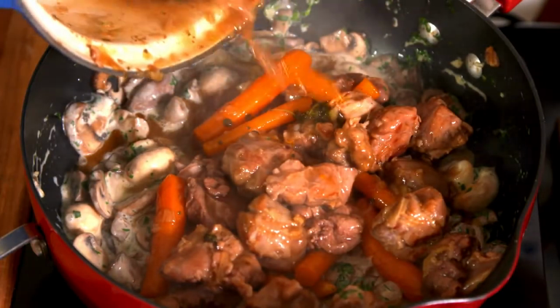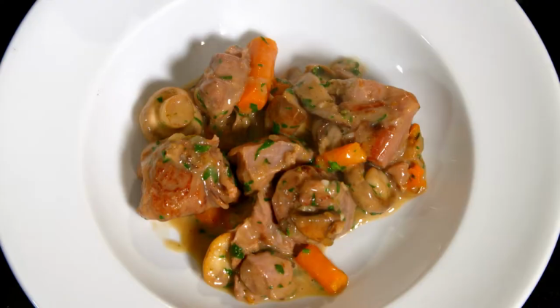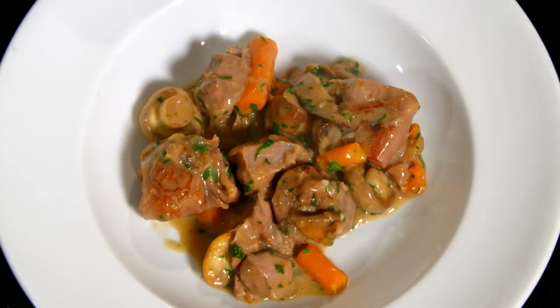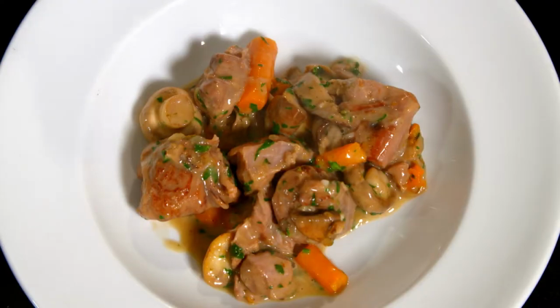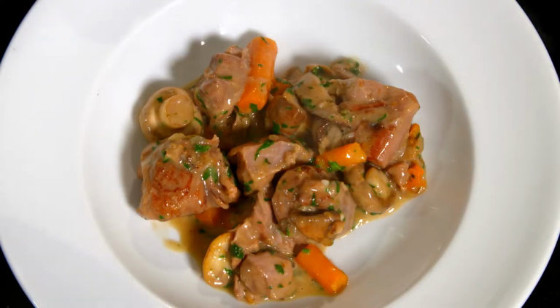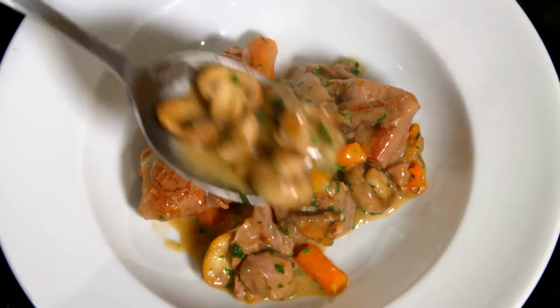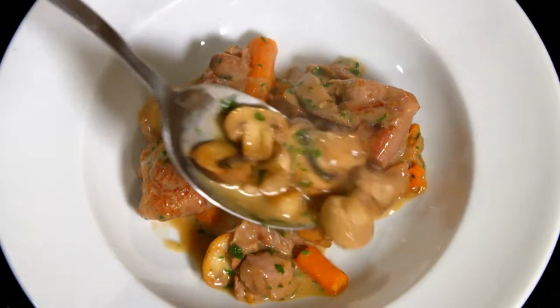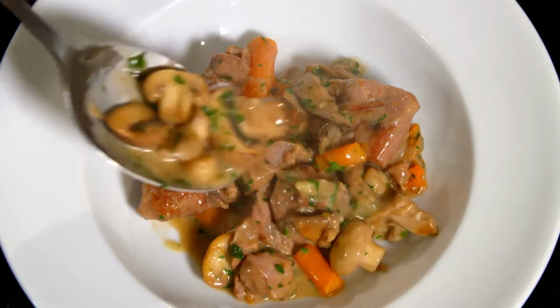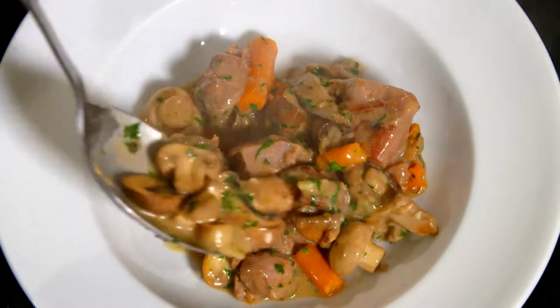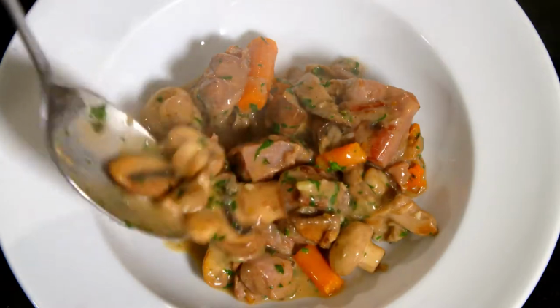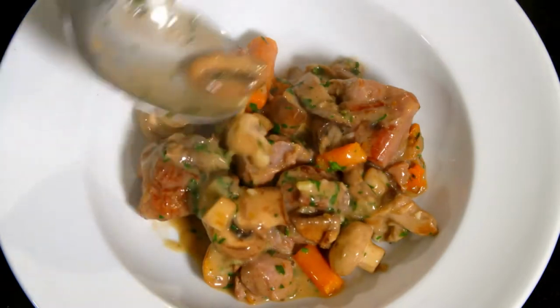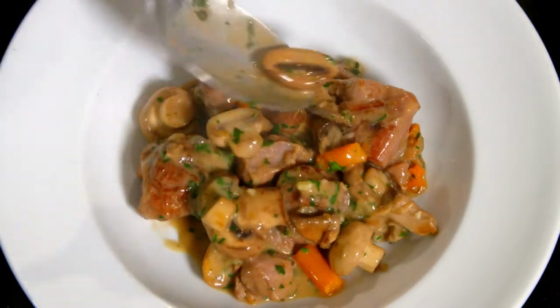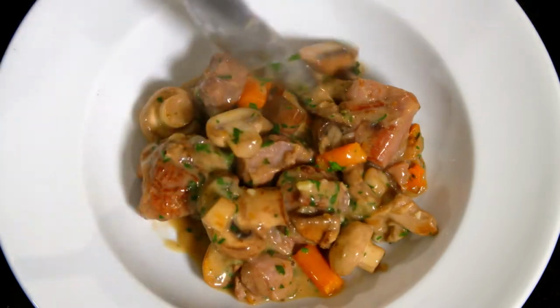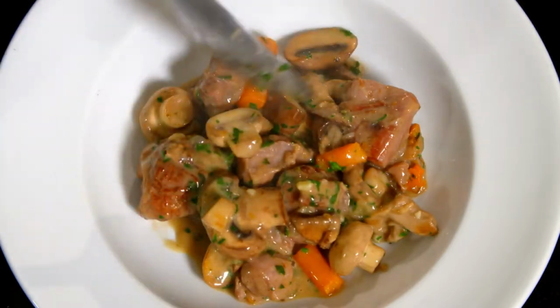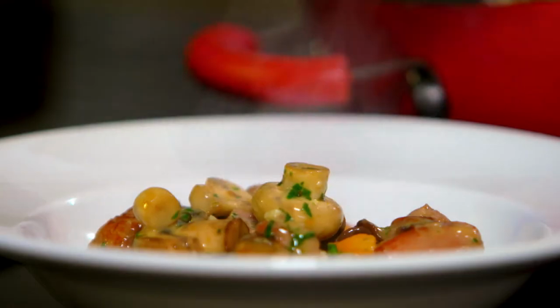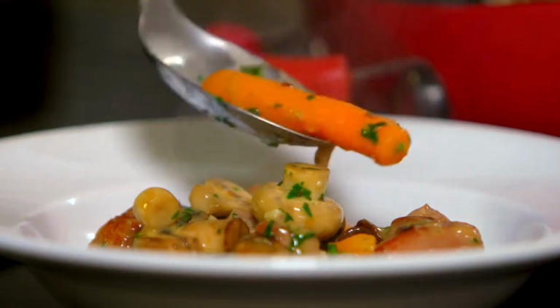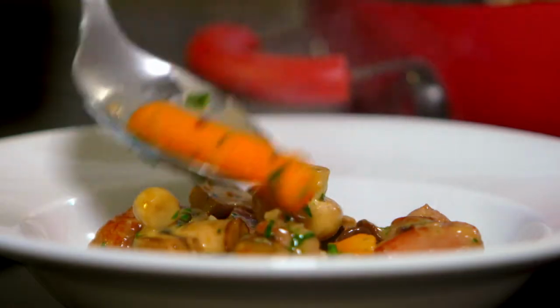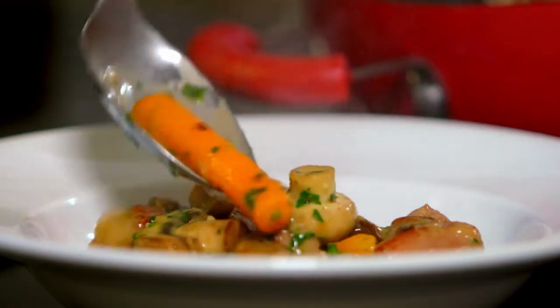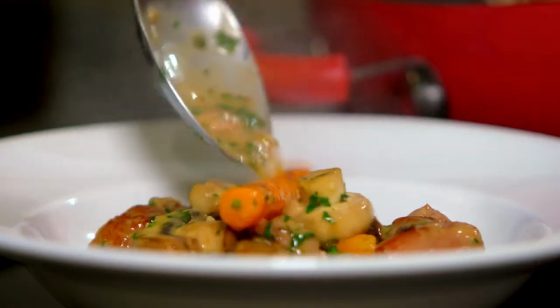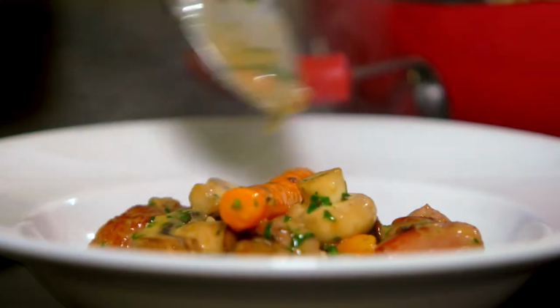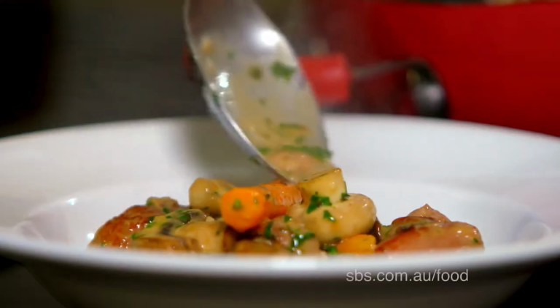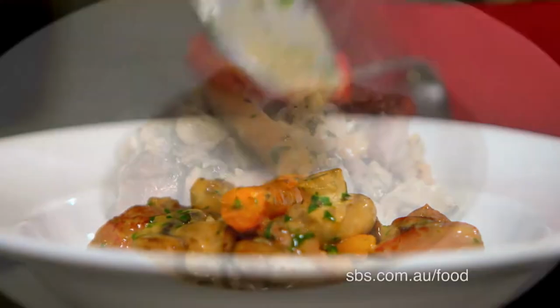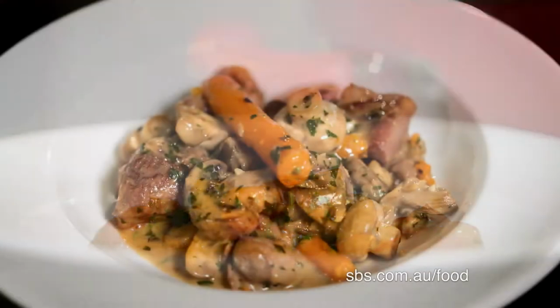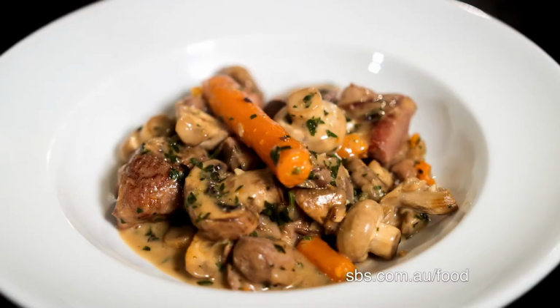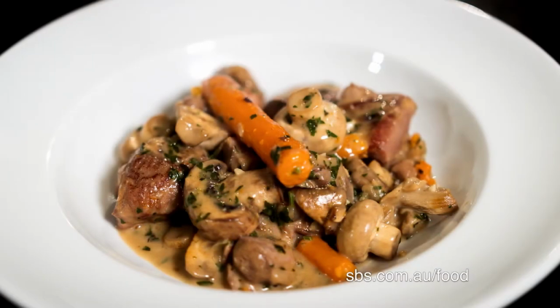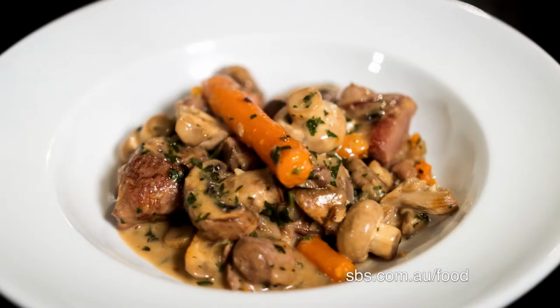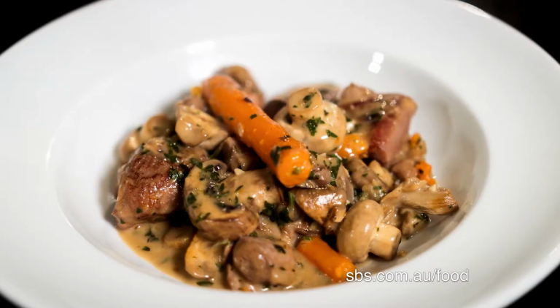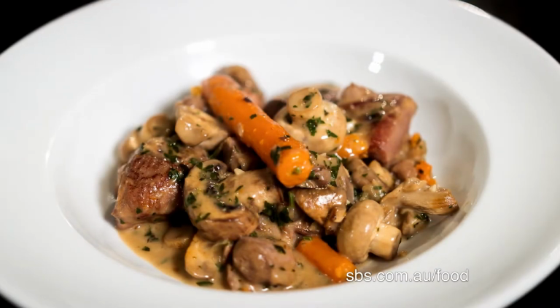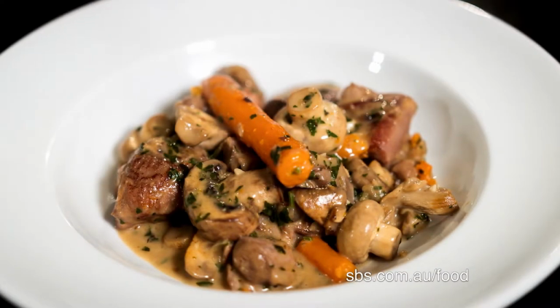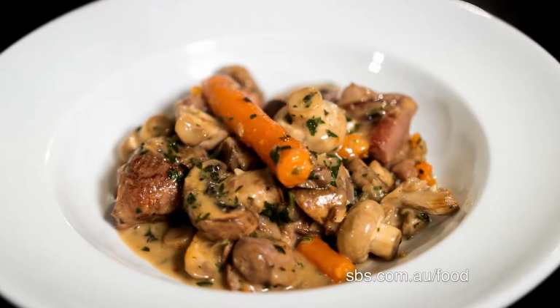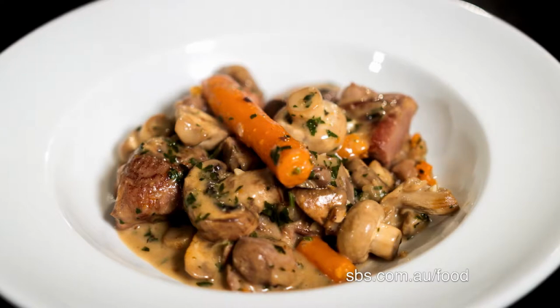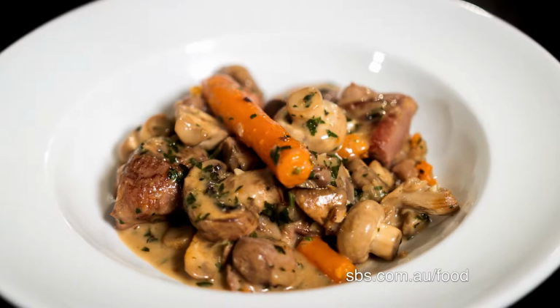I like to serve it in a deep plate. This cocotte de veau aux champignons is very popular.